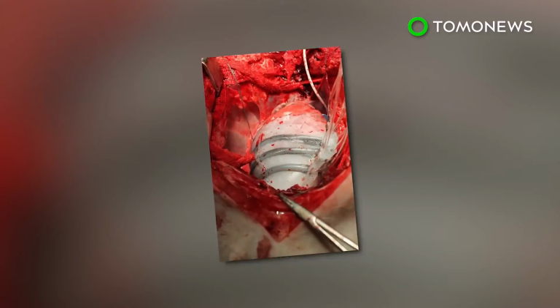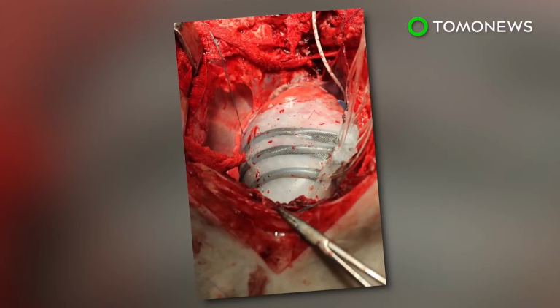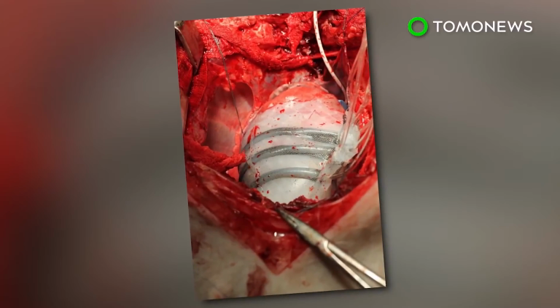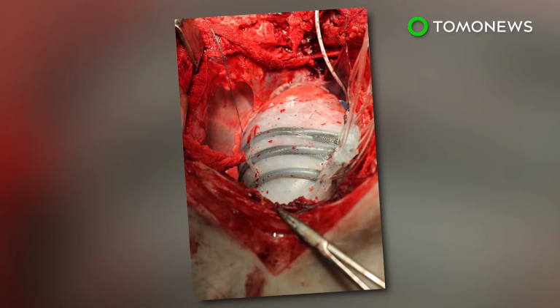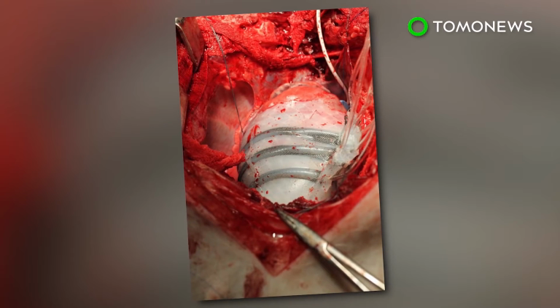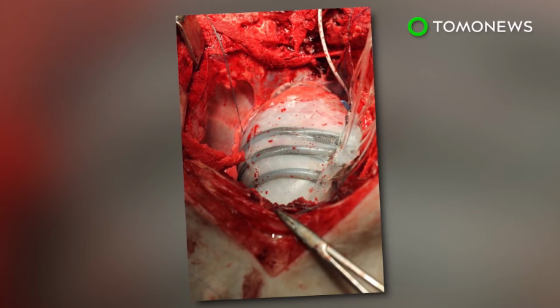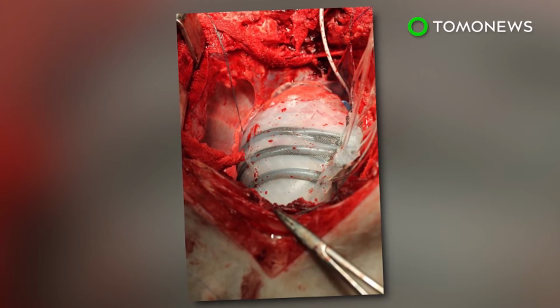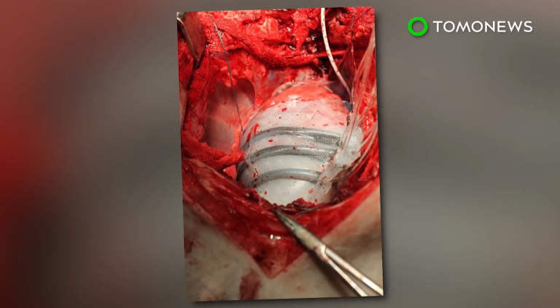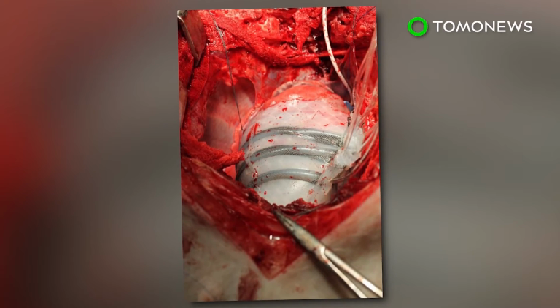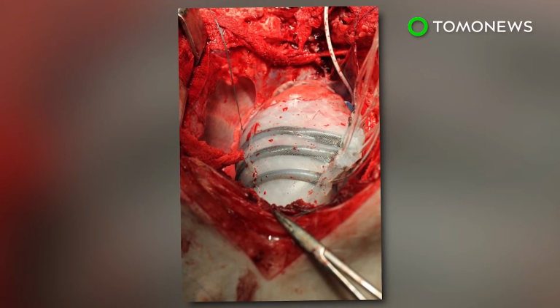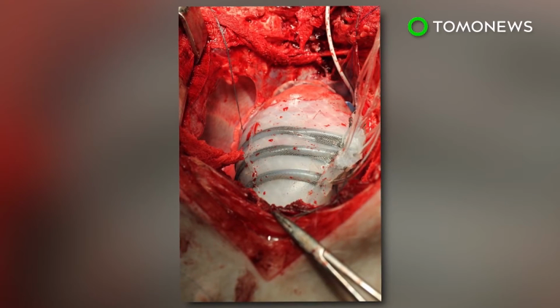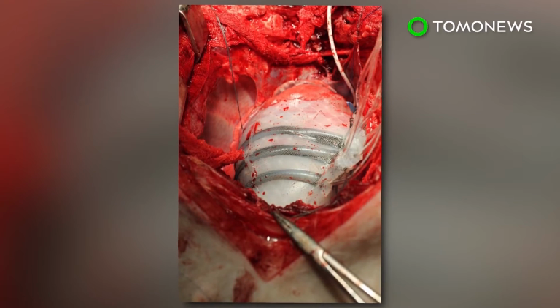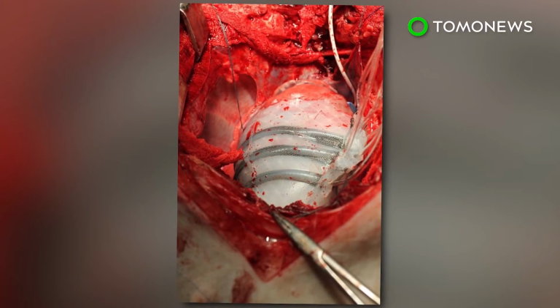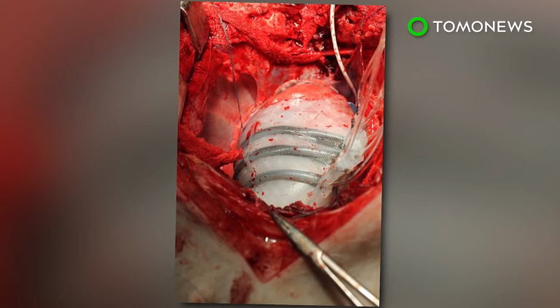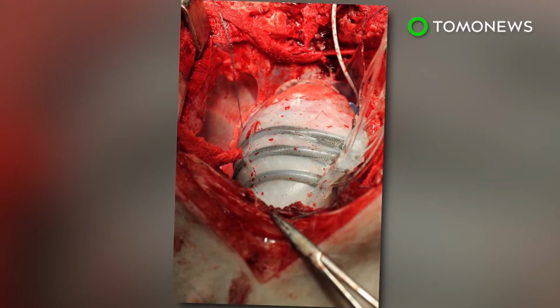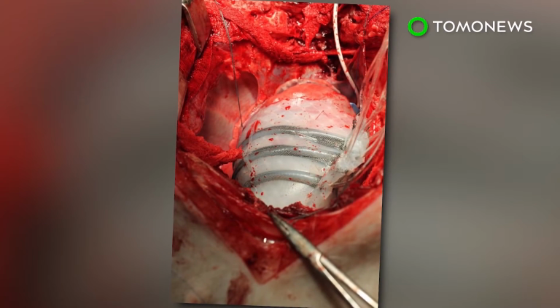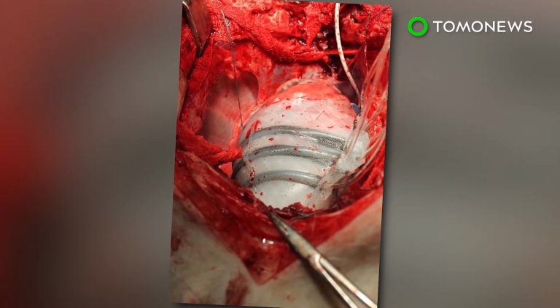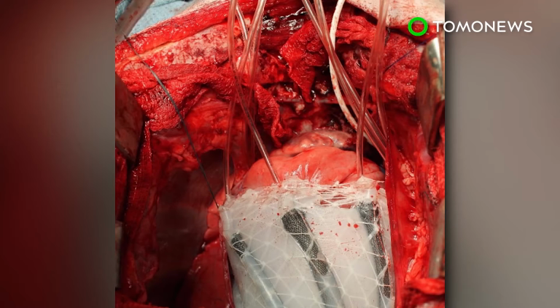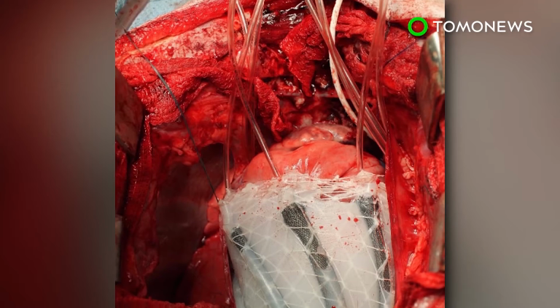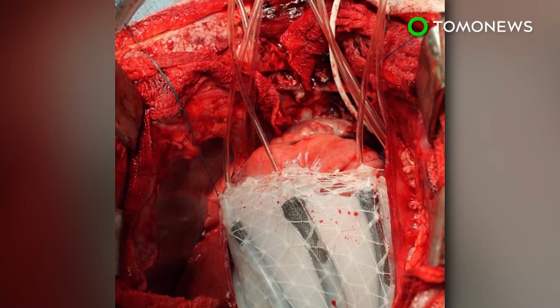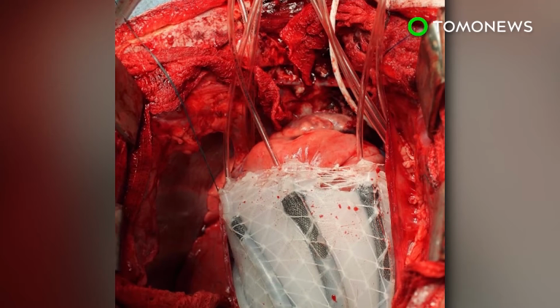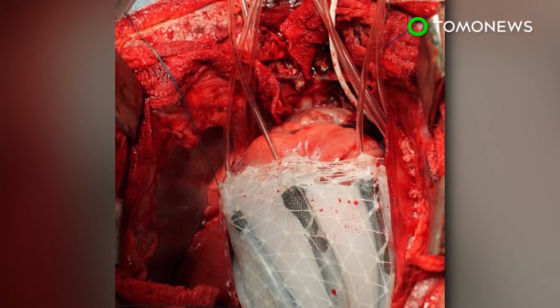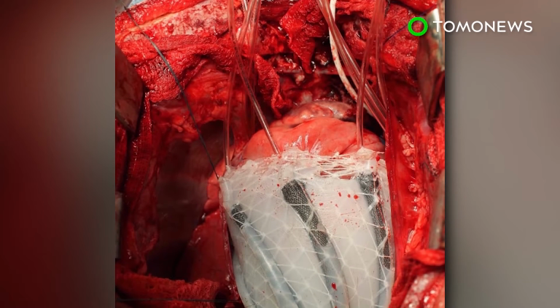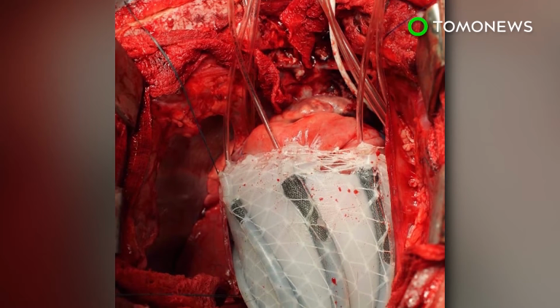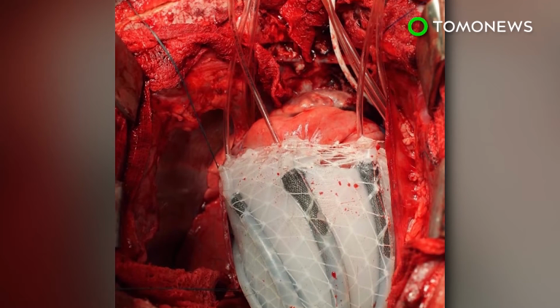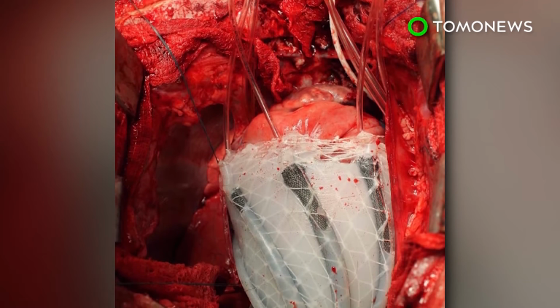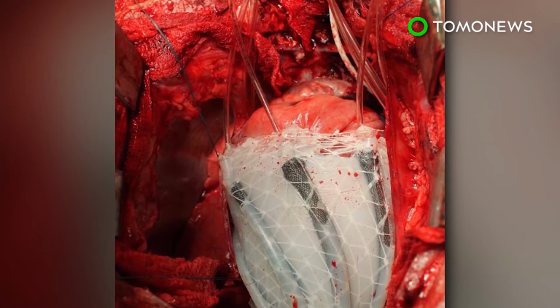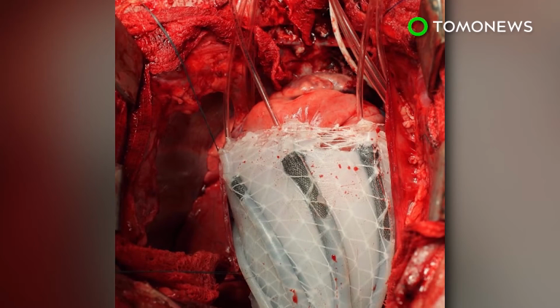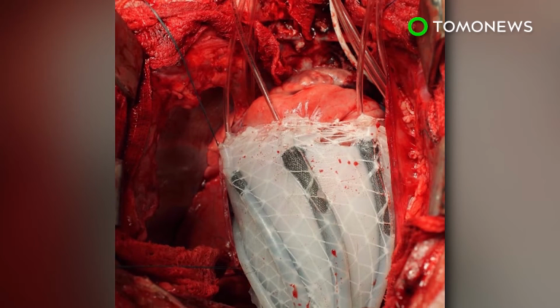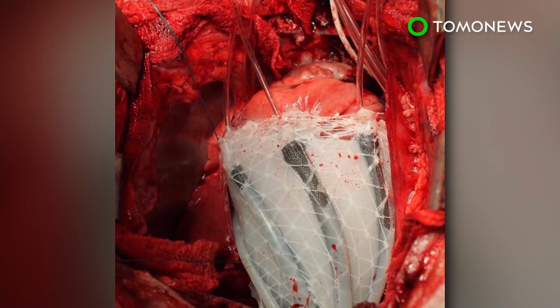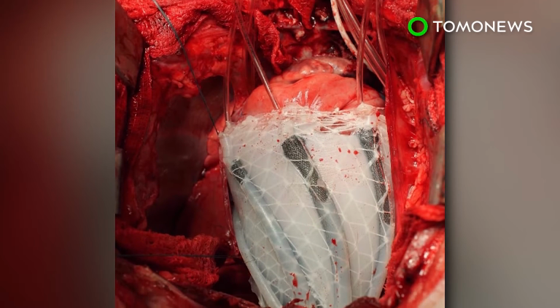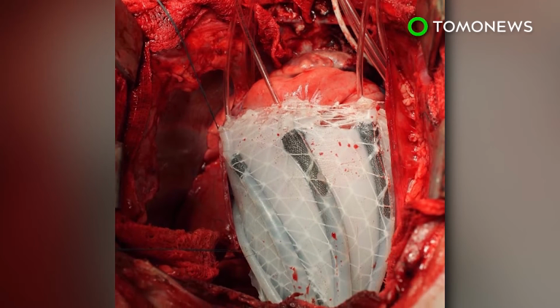The device is still at an early stage of development, and longer-term animal studies need to be conducted before it can be used in humans.